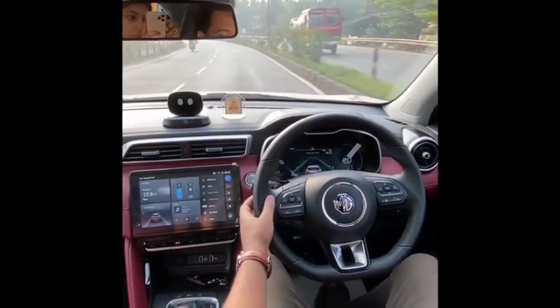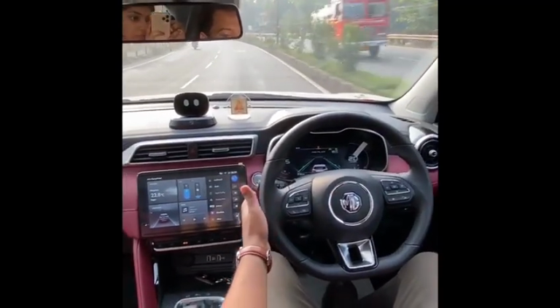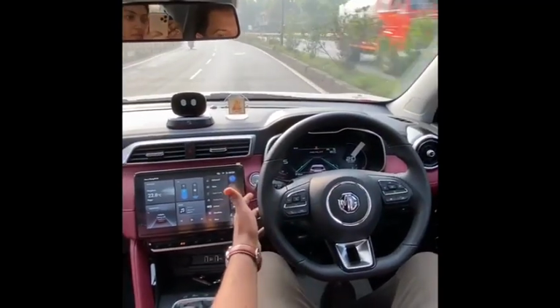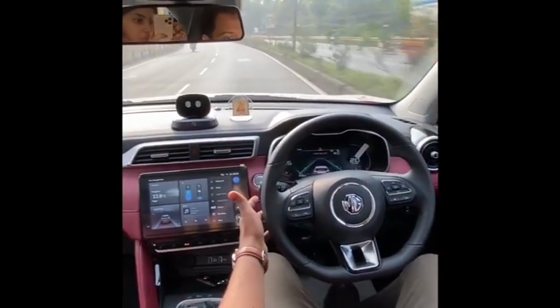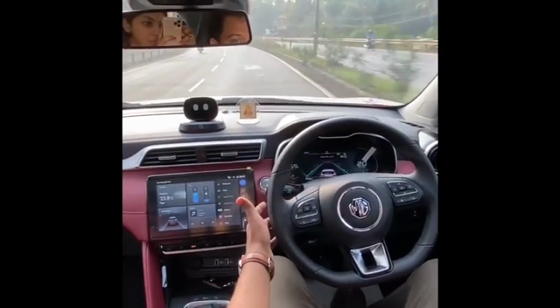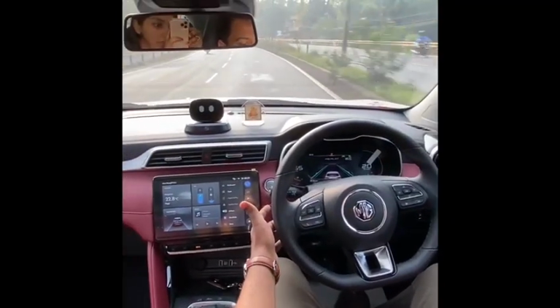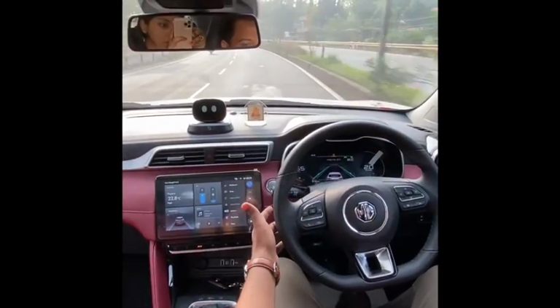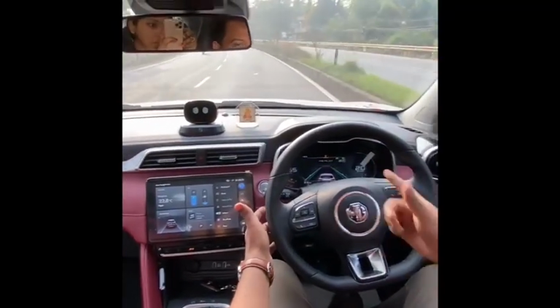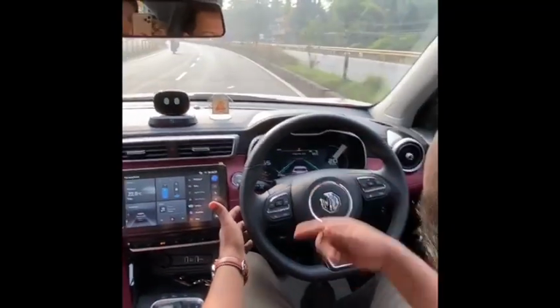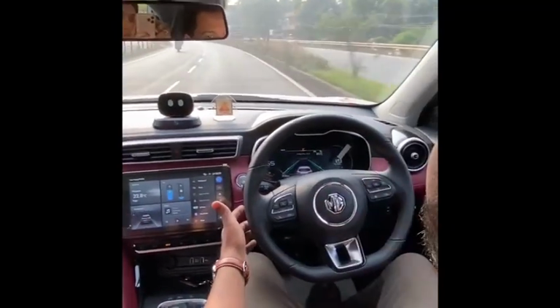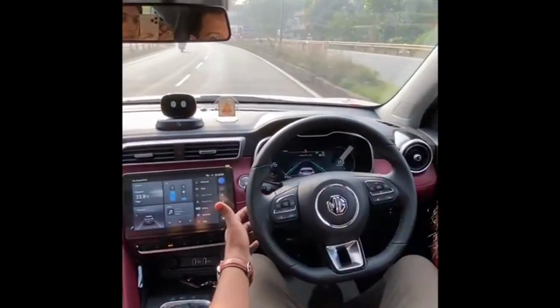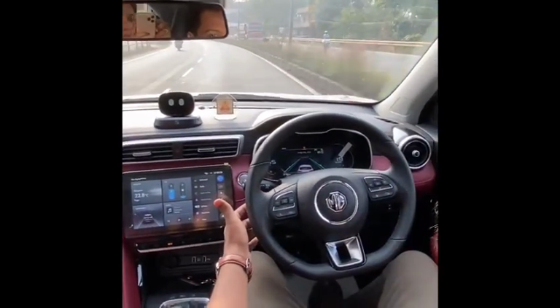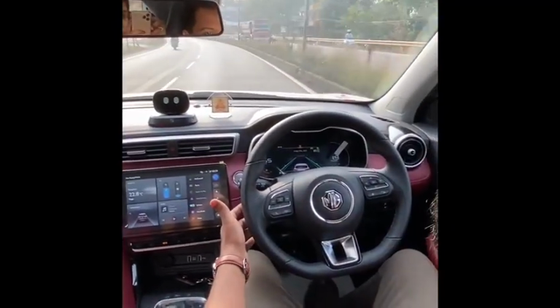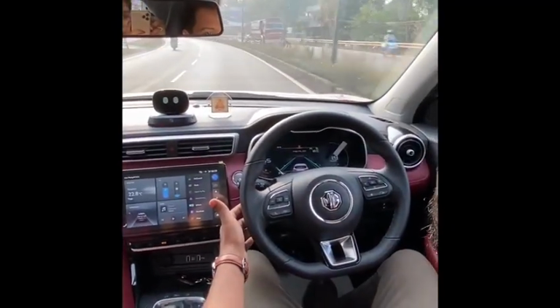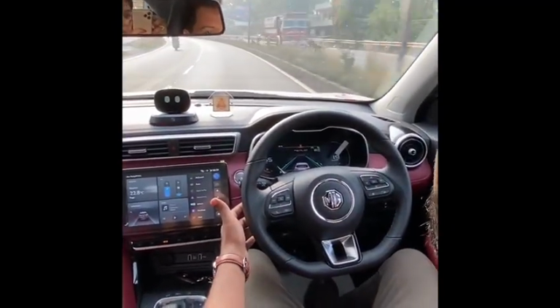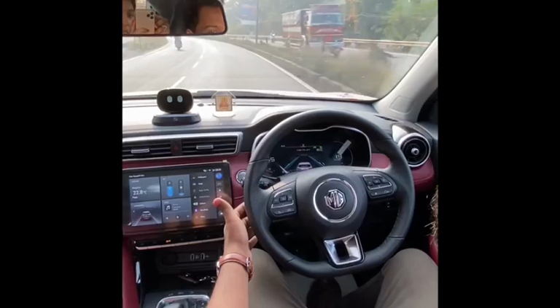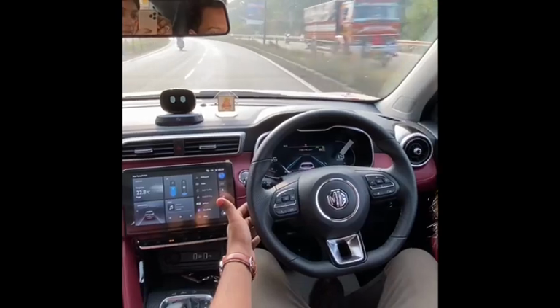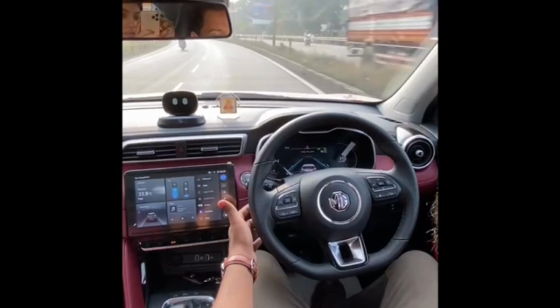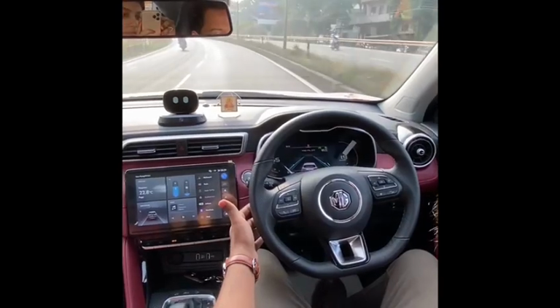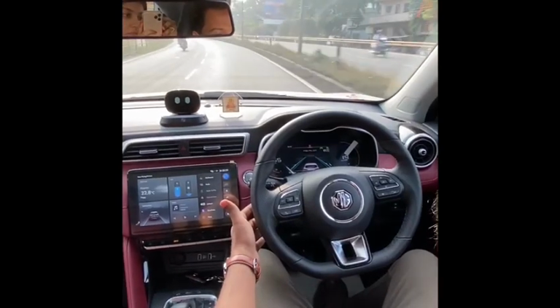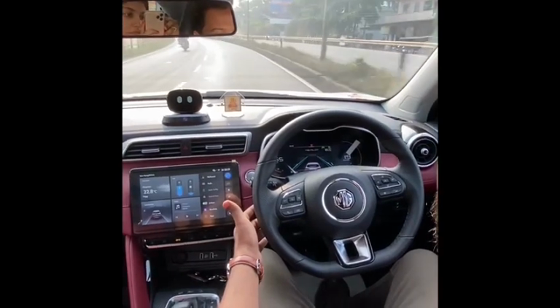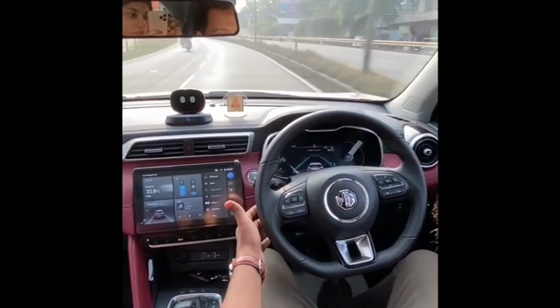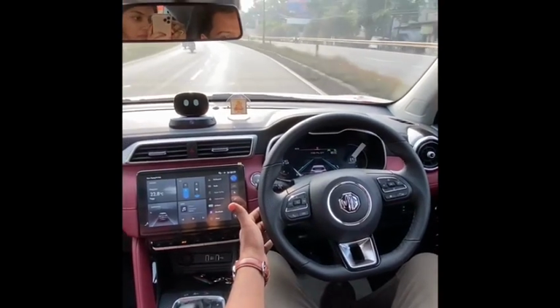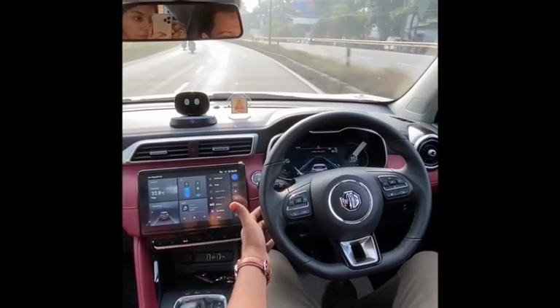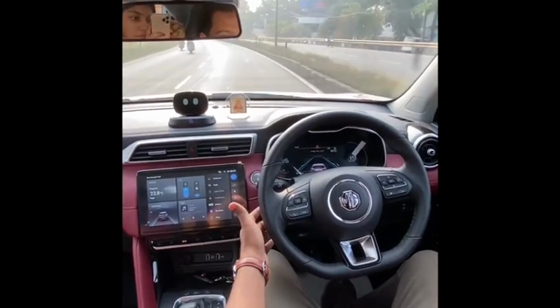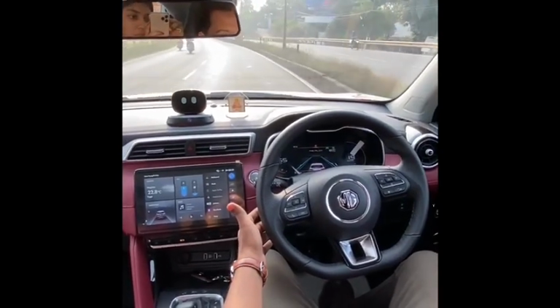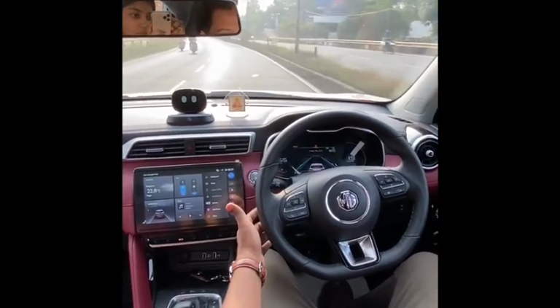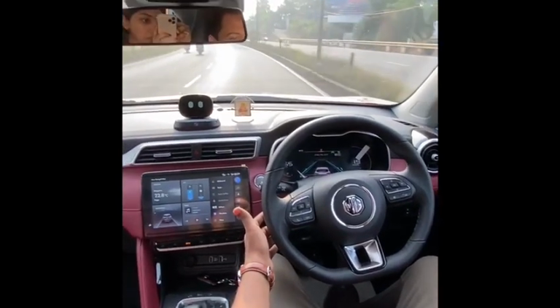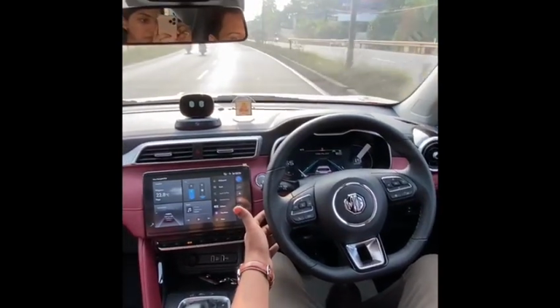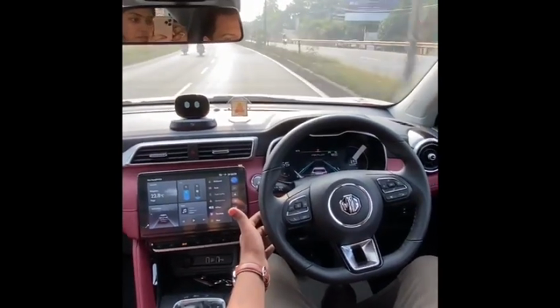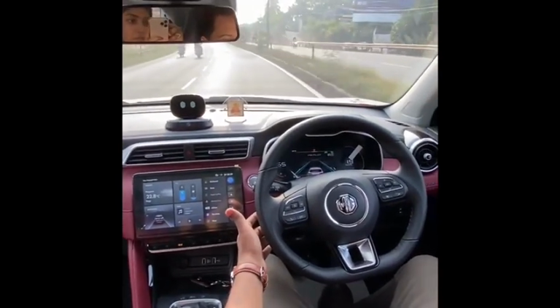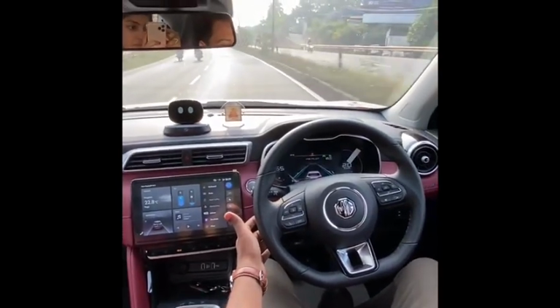We are approaching a gentle curve, so let's see how the system behaves. You can see the wheel is turning left, keeping the car in the center of the road — which is really impressive.